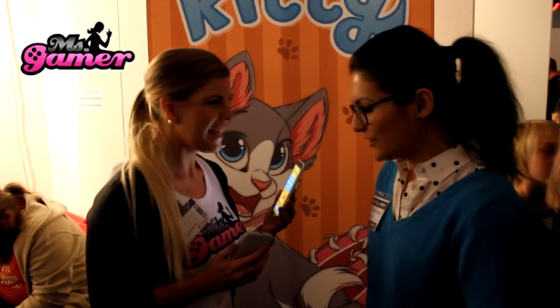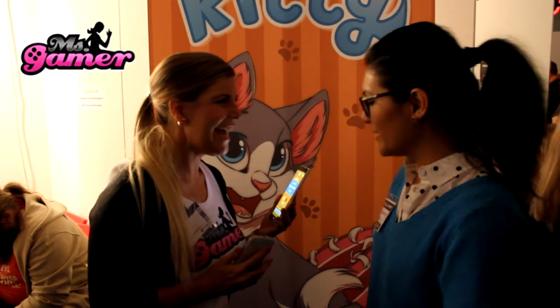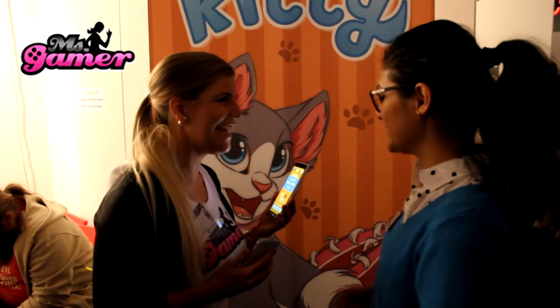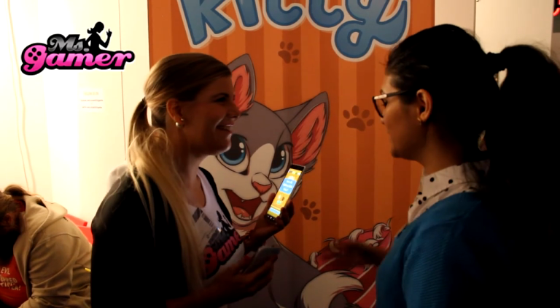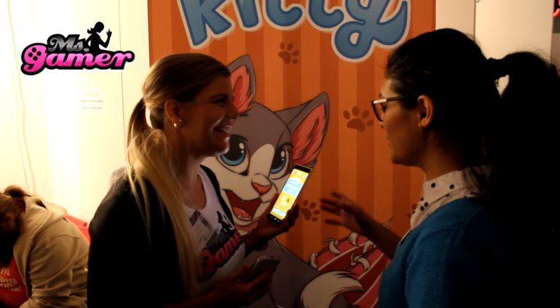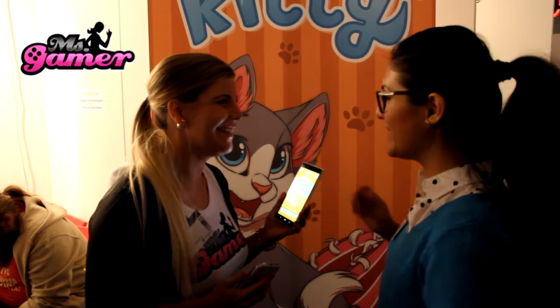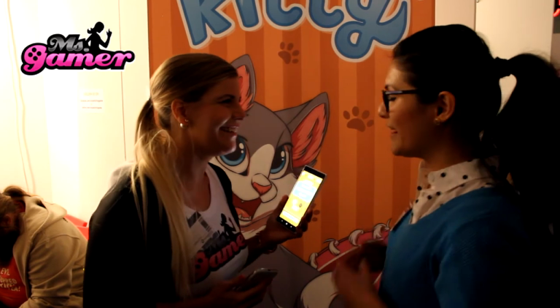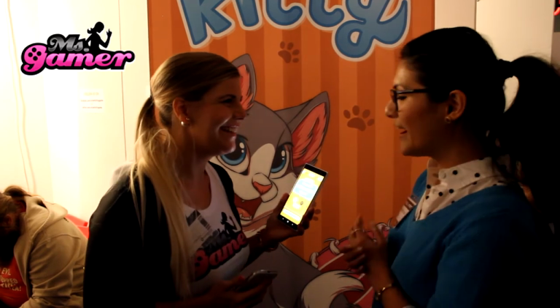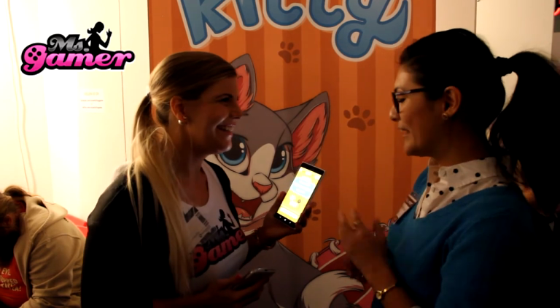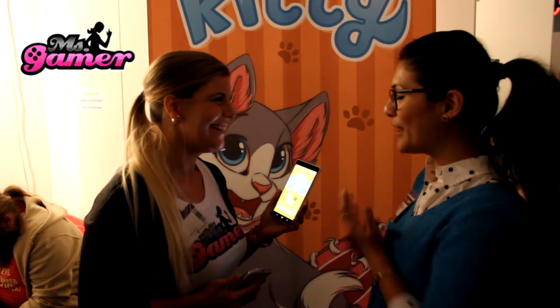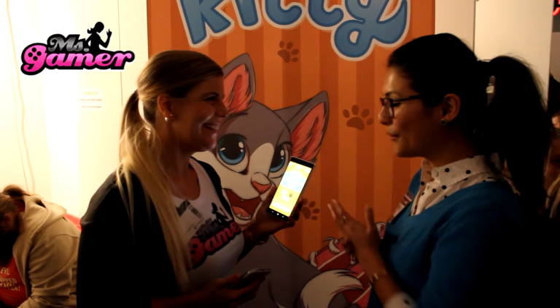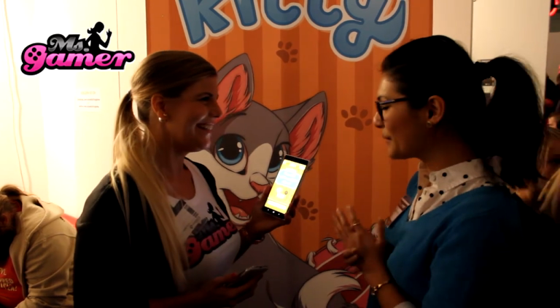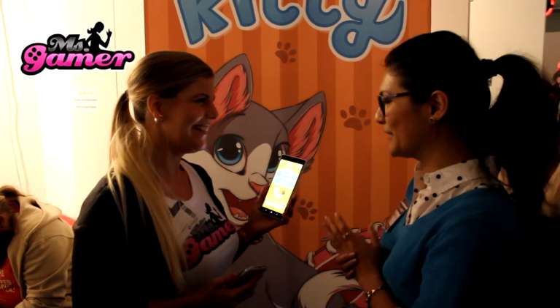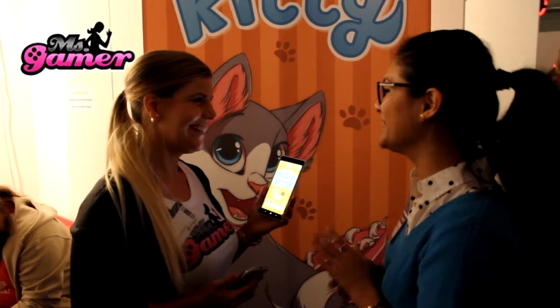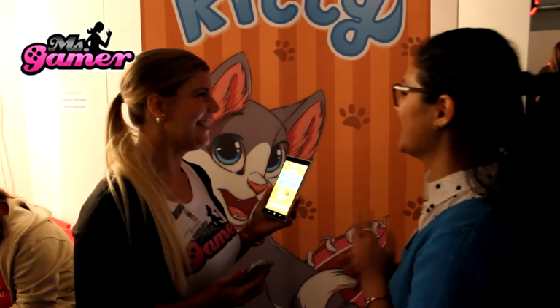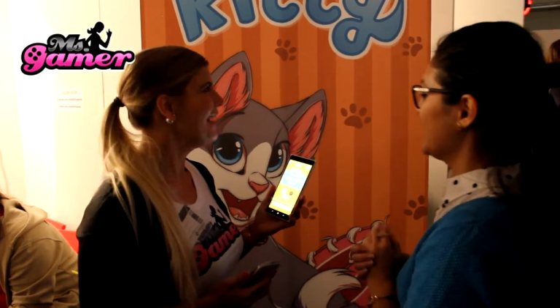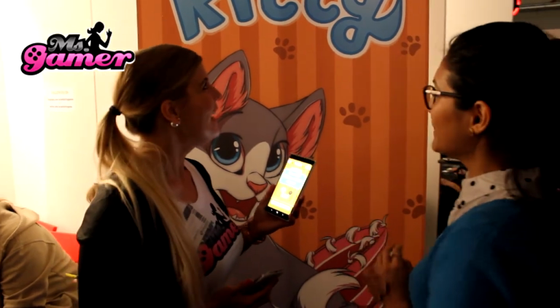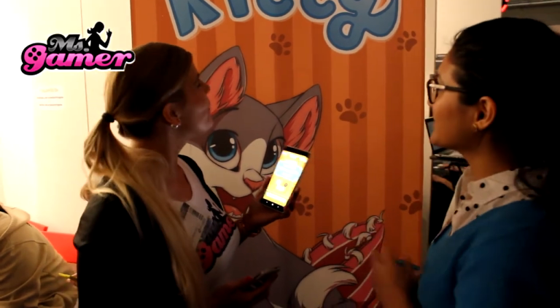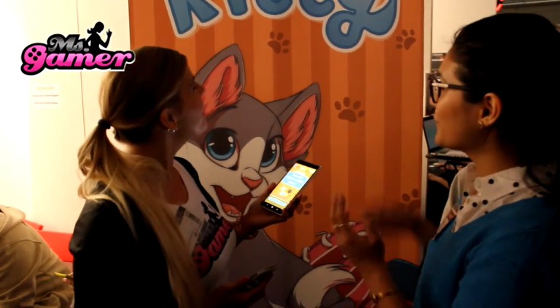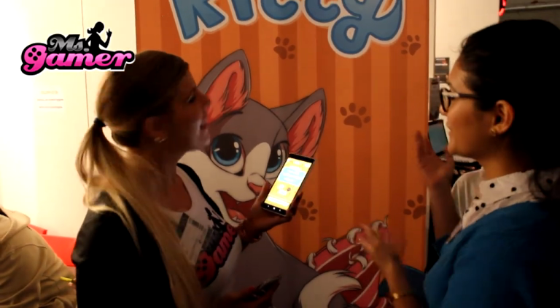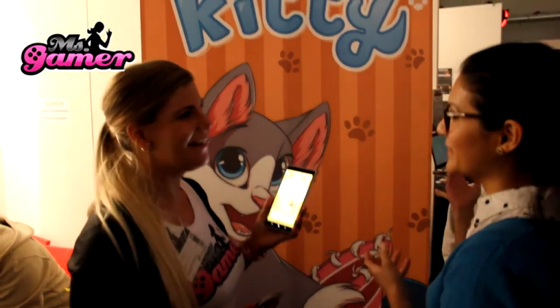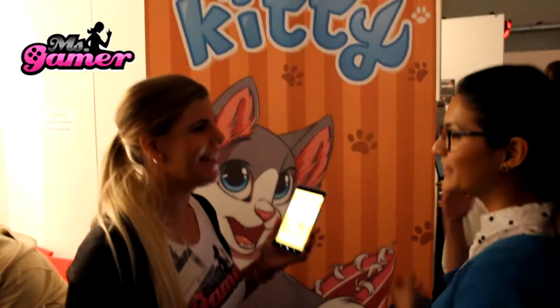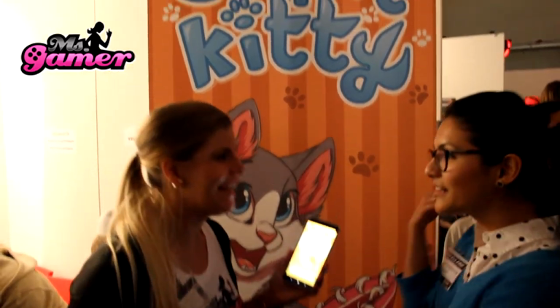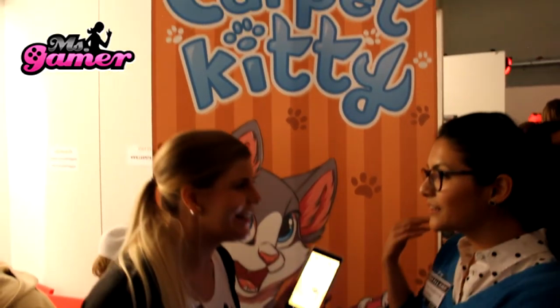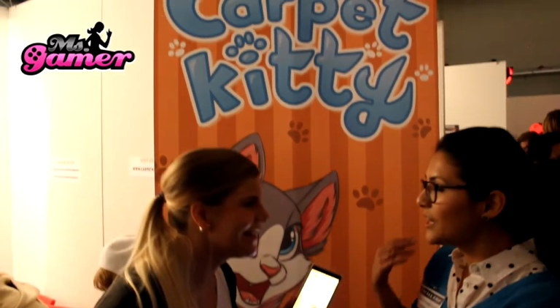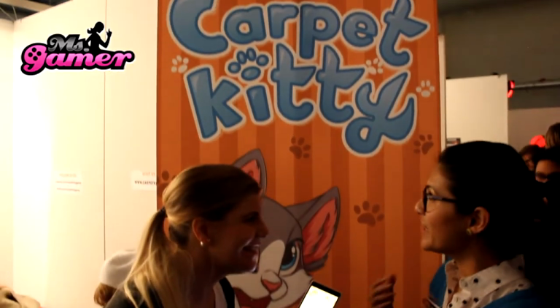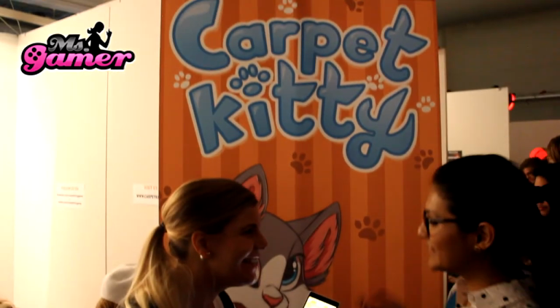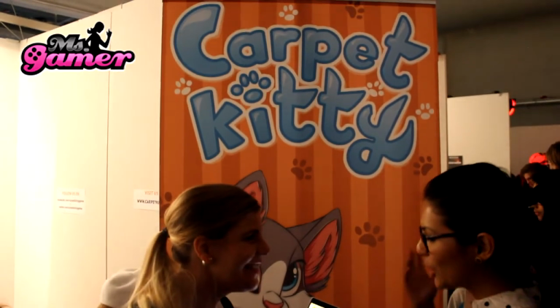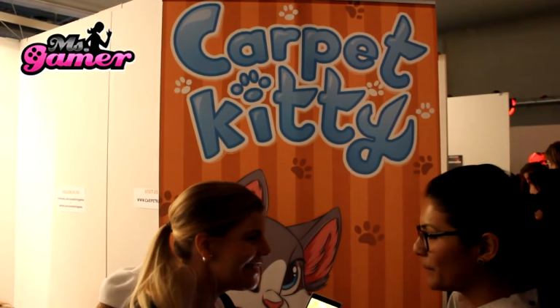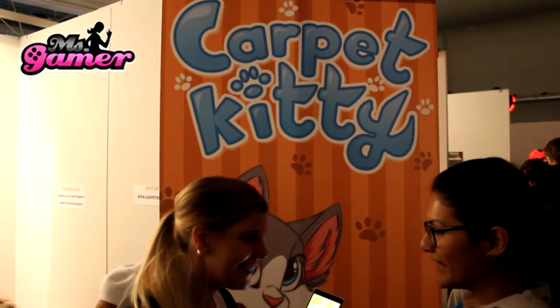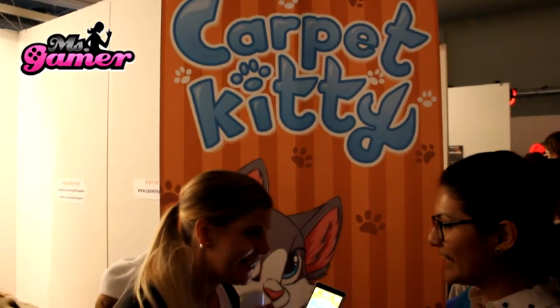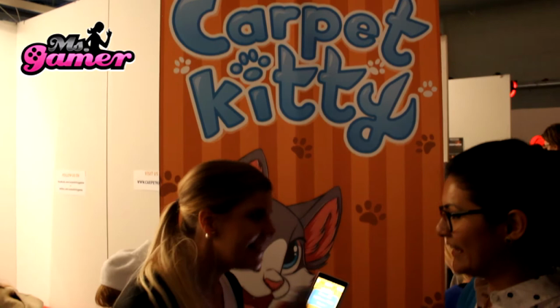How are you? Hello, I'm good. What are we looking at here? Yeah, it's Carpet Kitty.